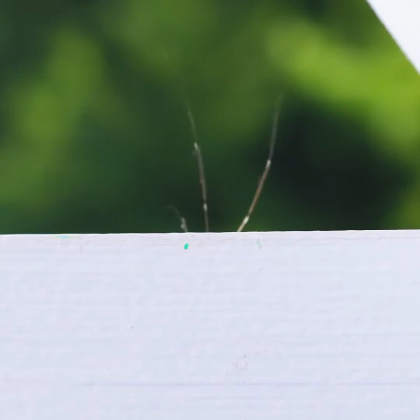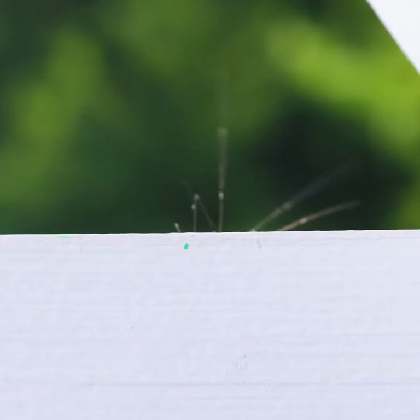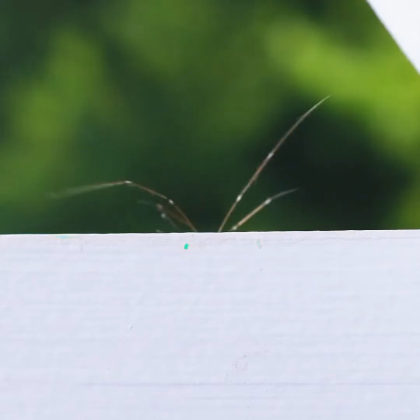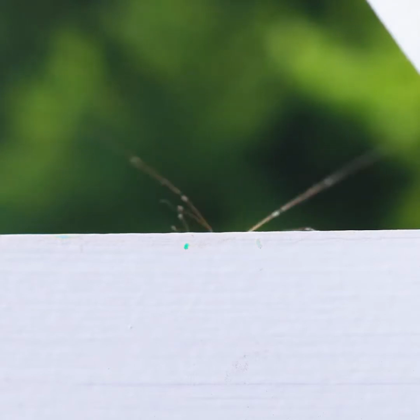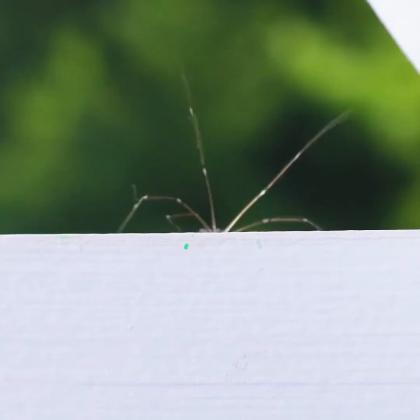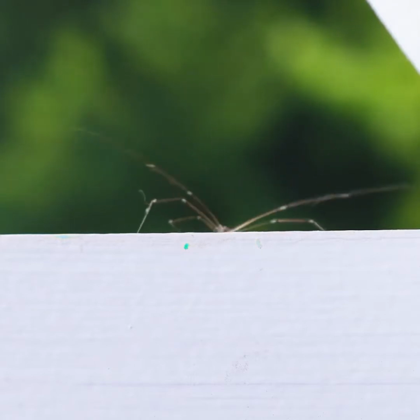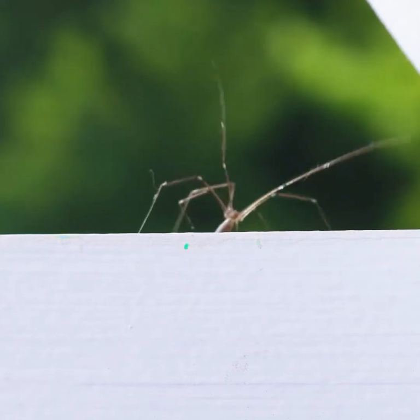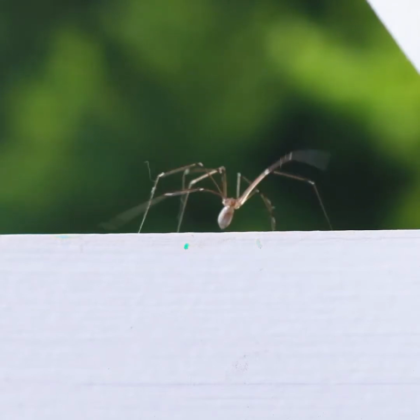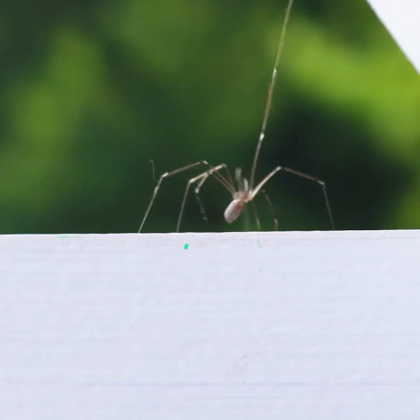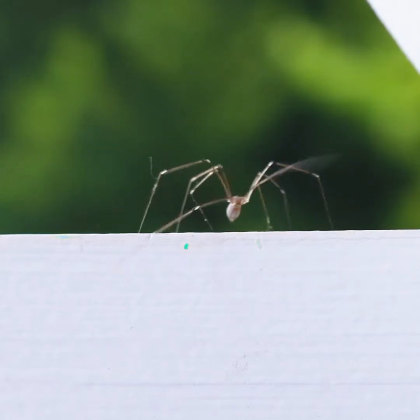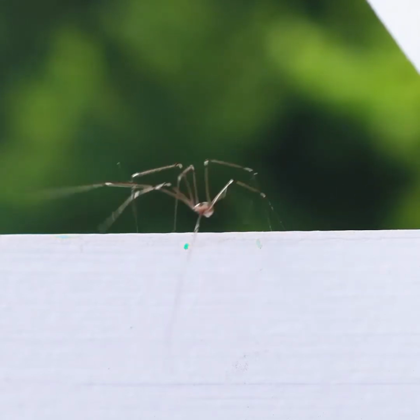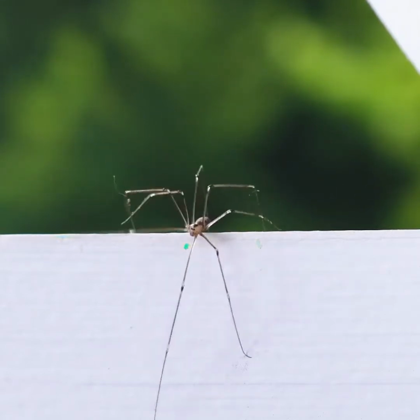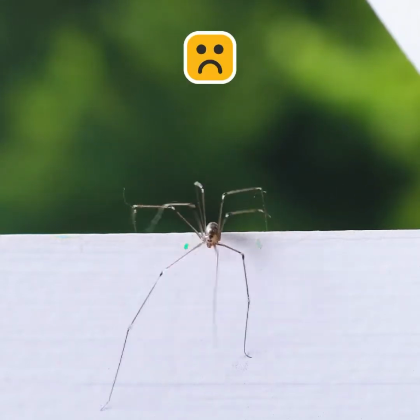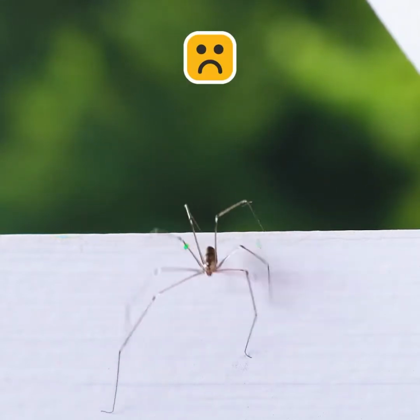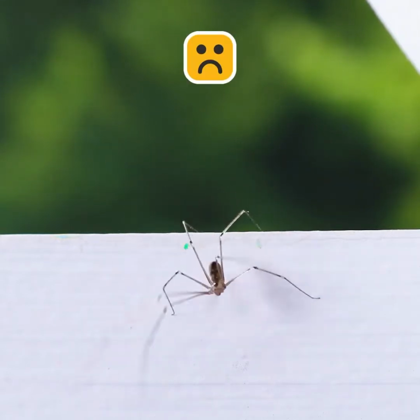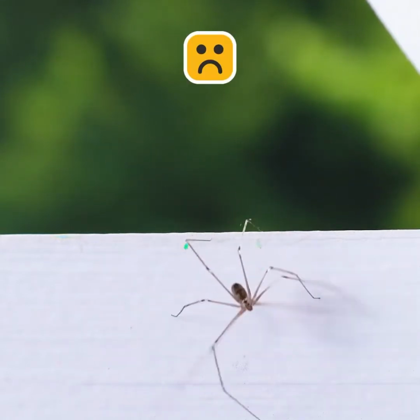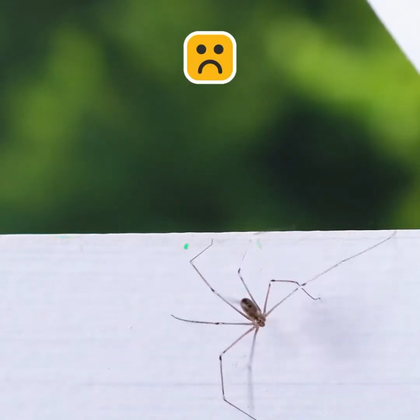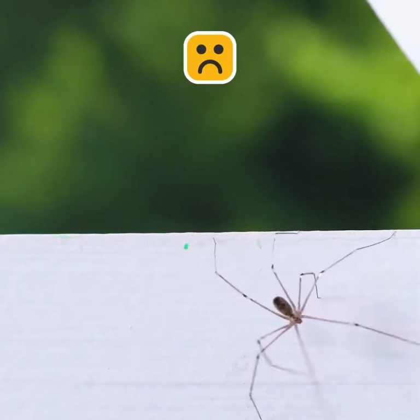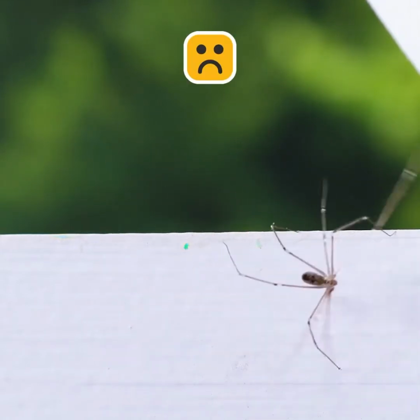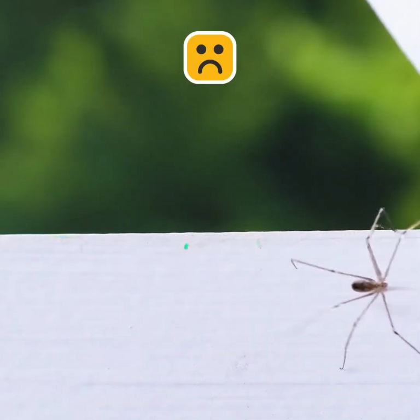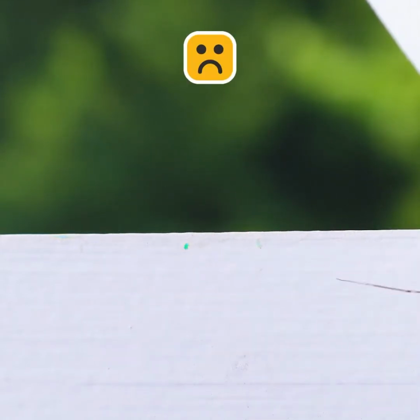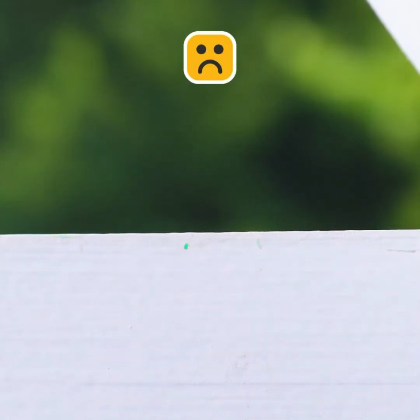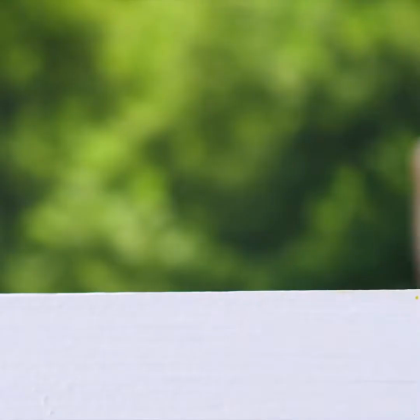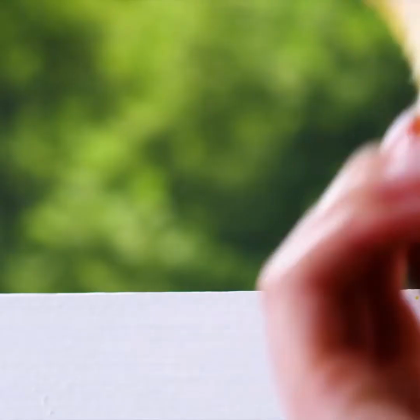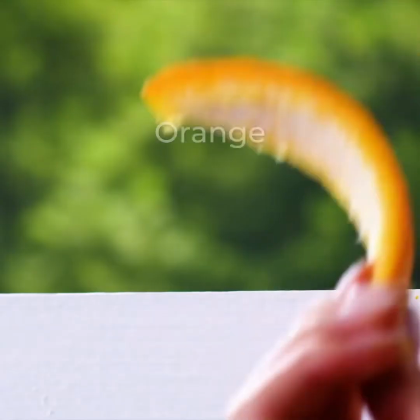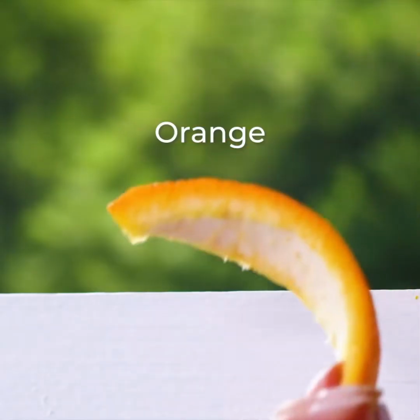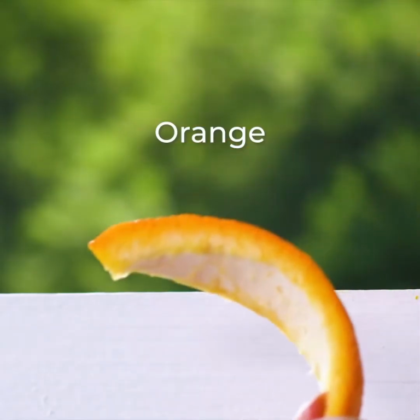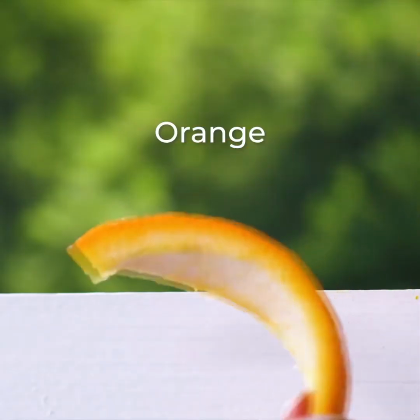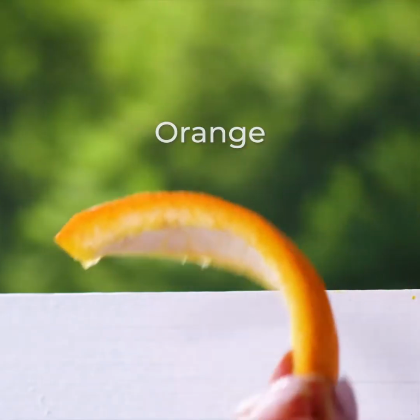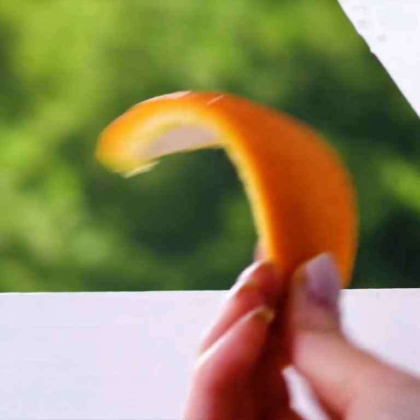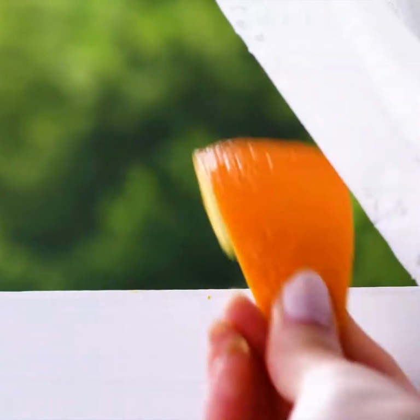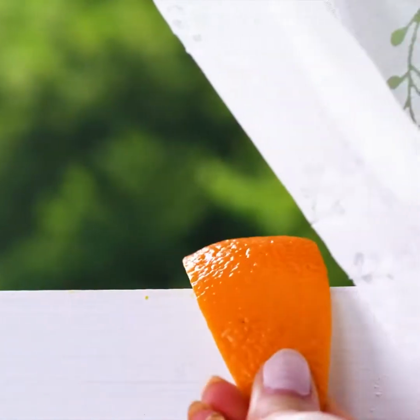If you're scared of spiders, just save up those orange peels after eating one.